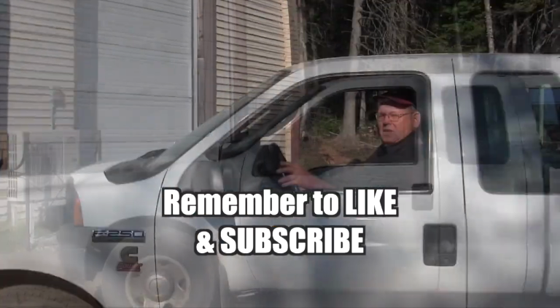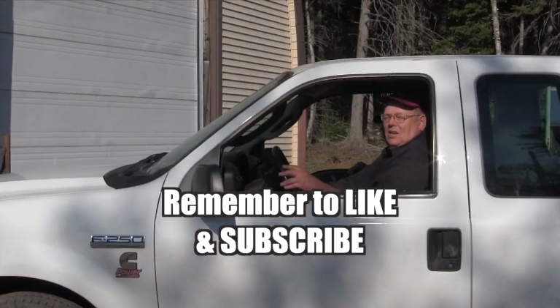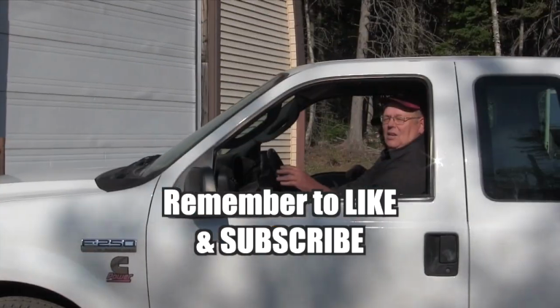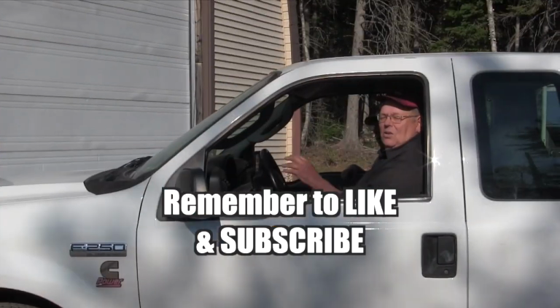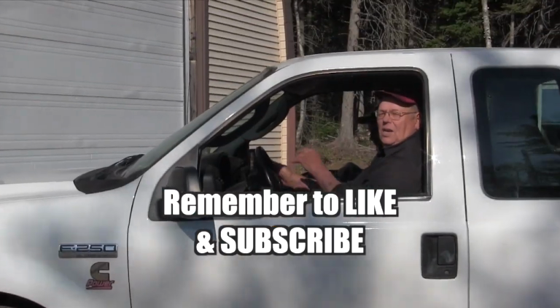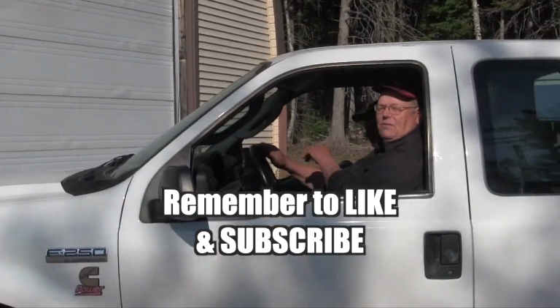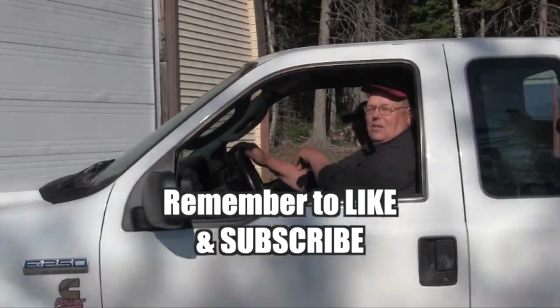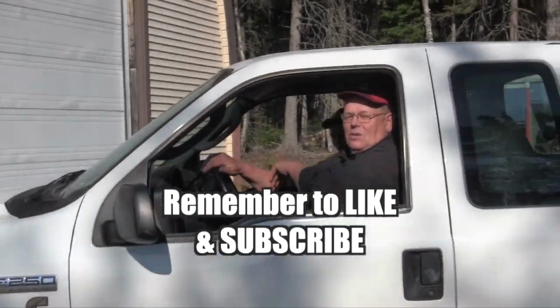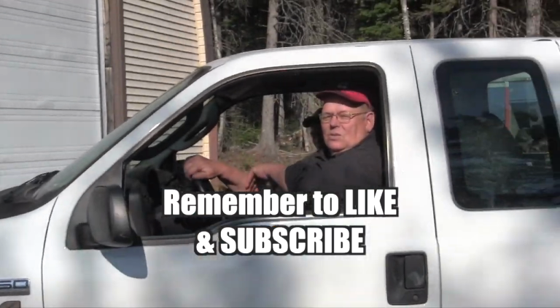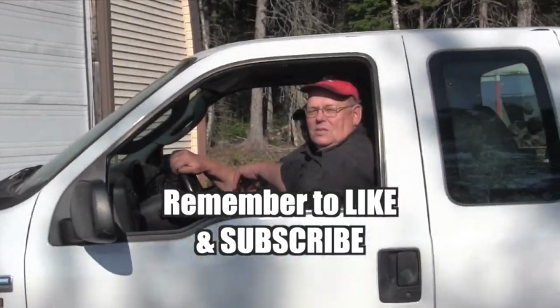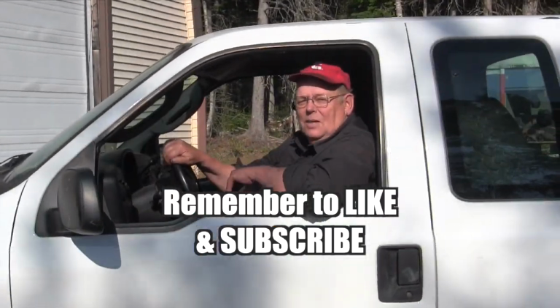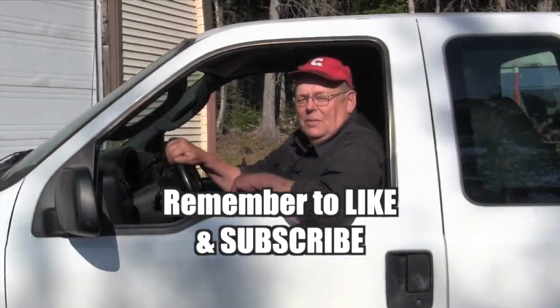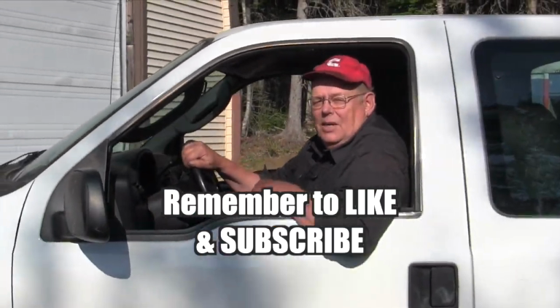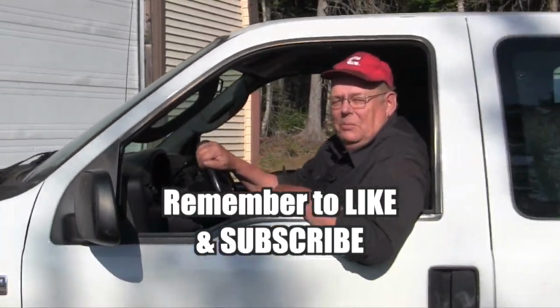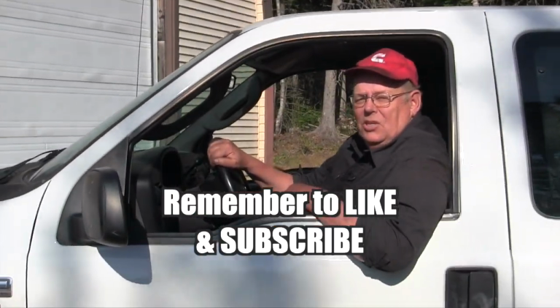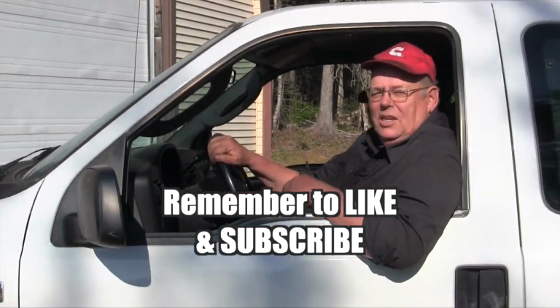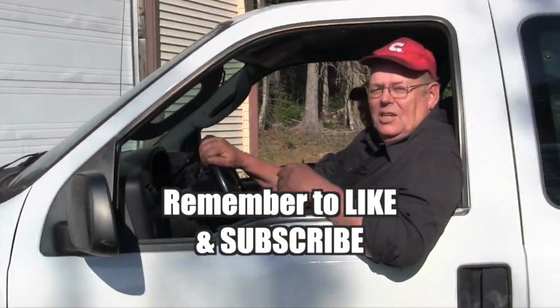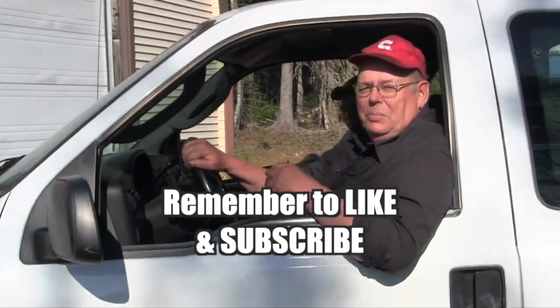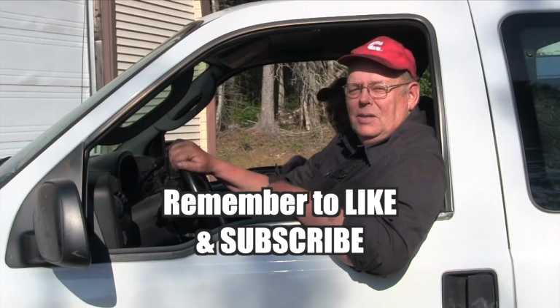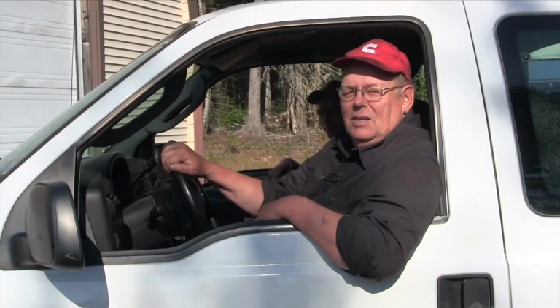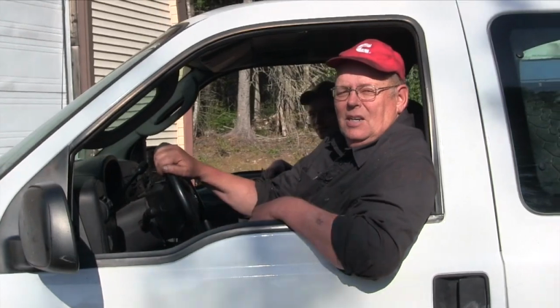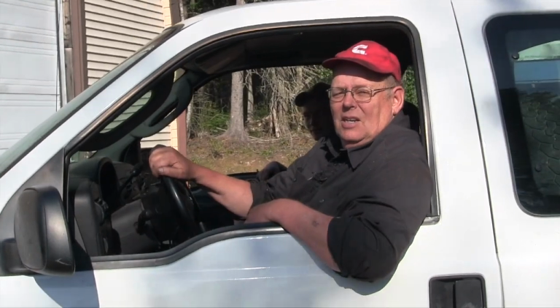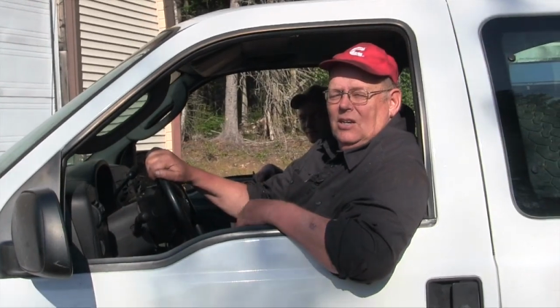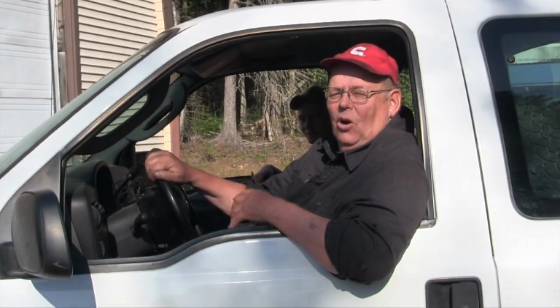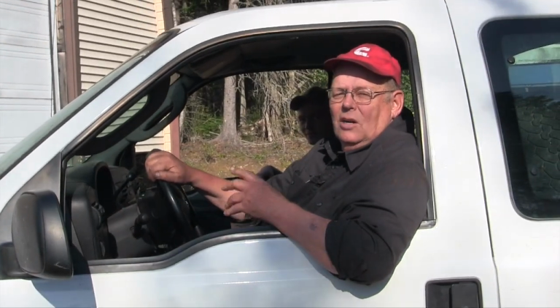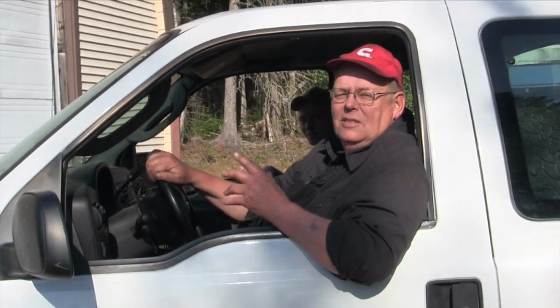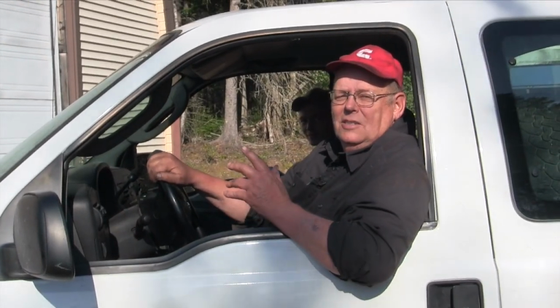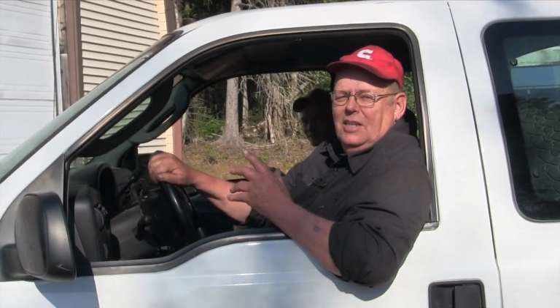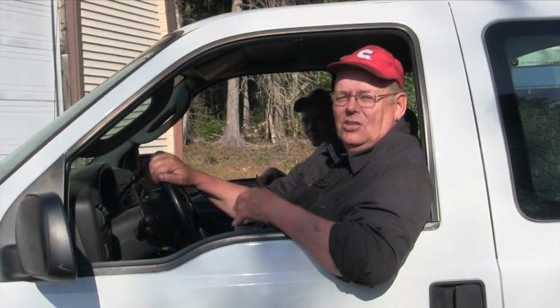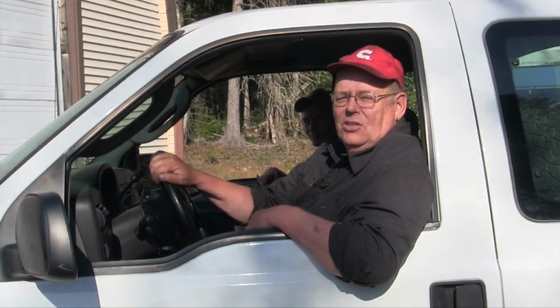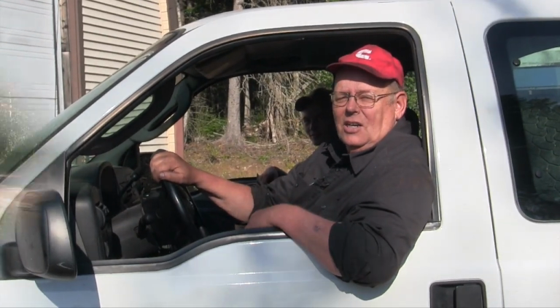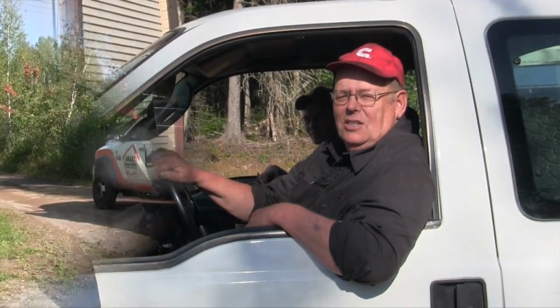Good afternoon. My name is Alain Harper, or The Diesel Doctor.